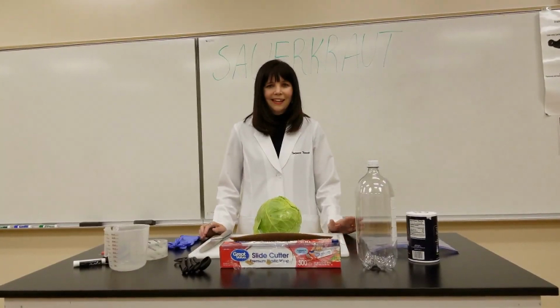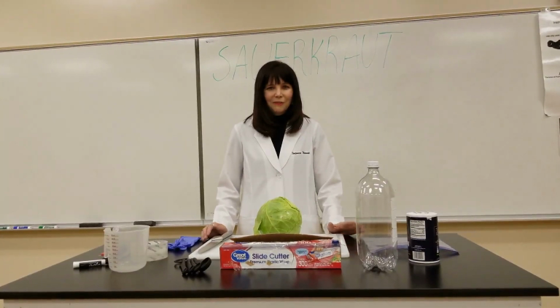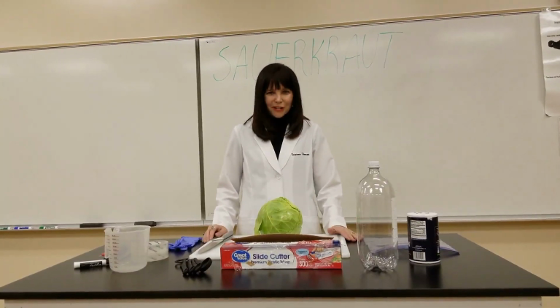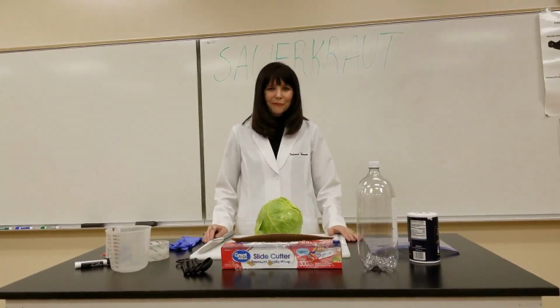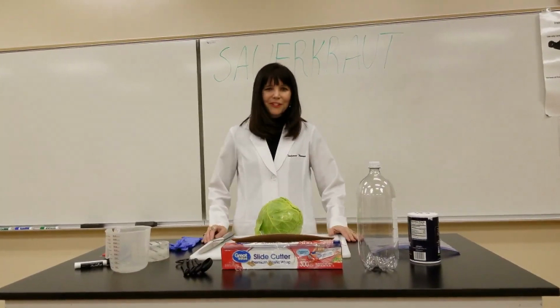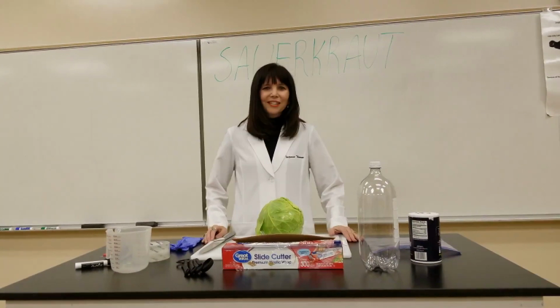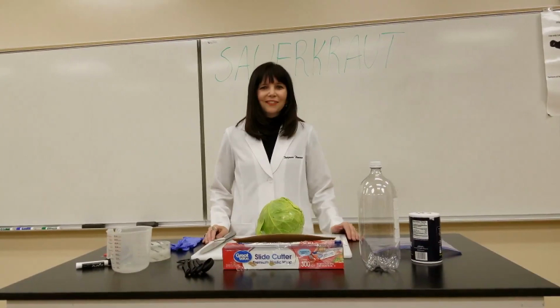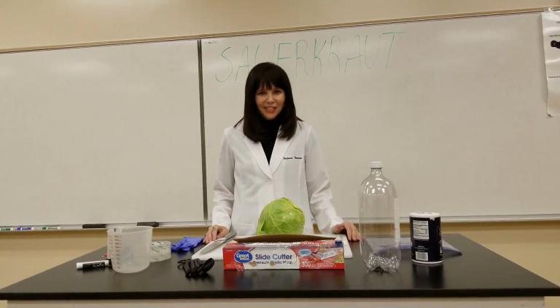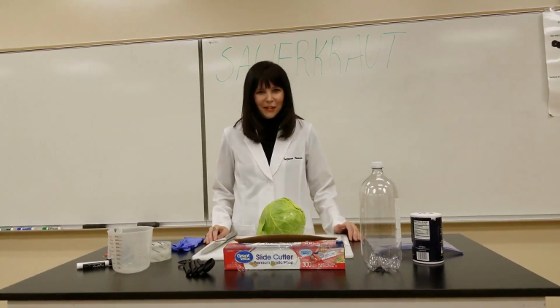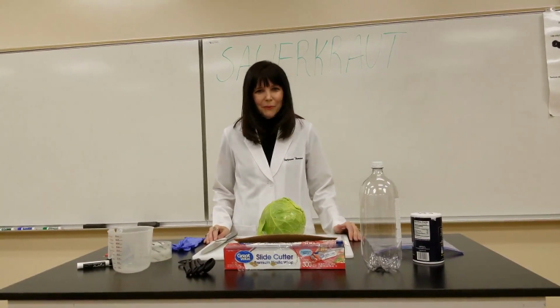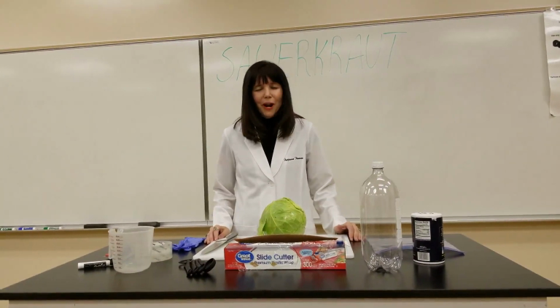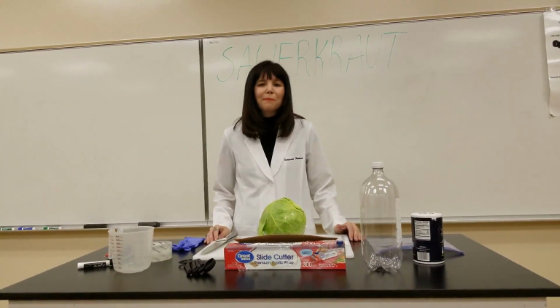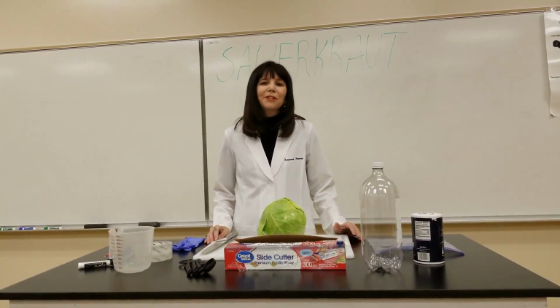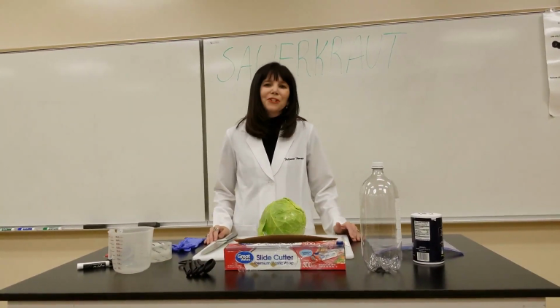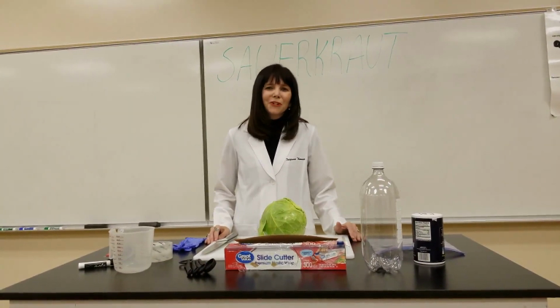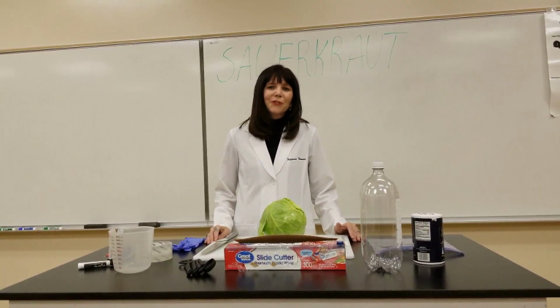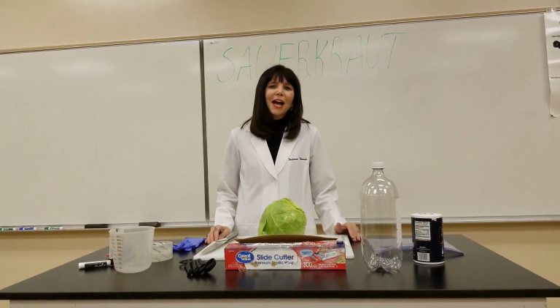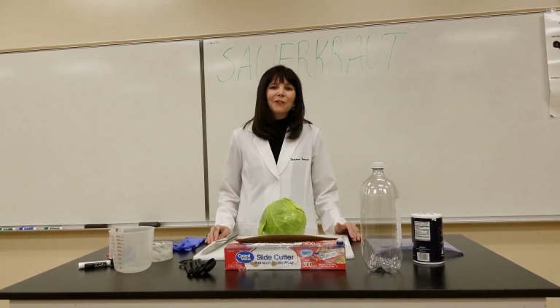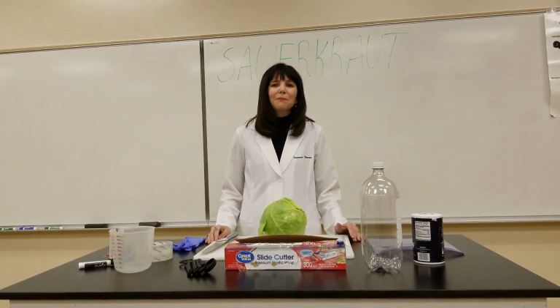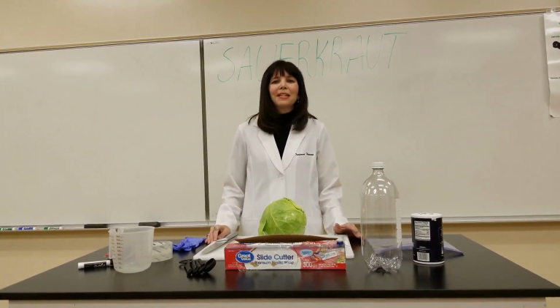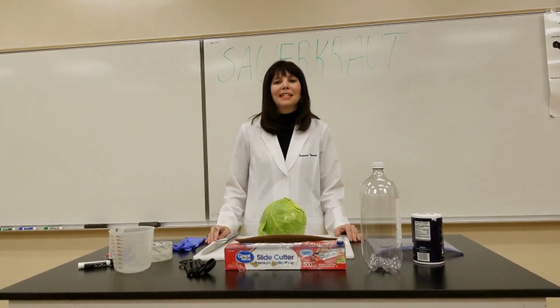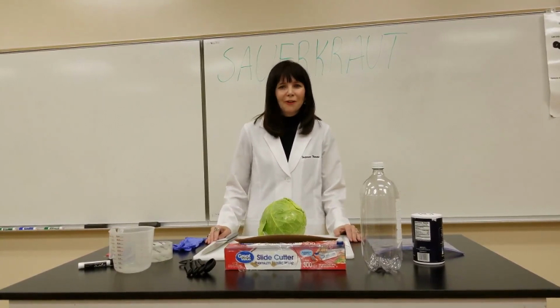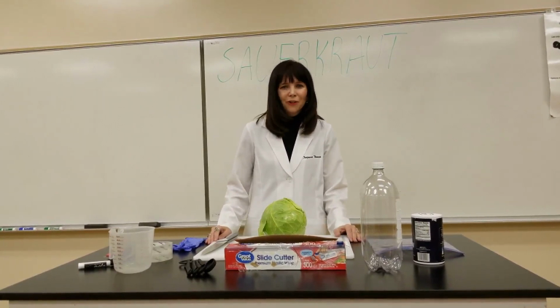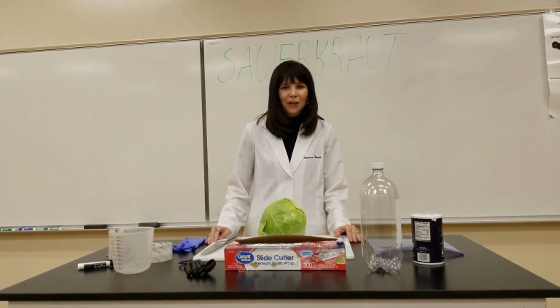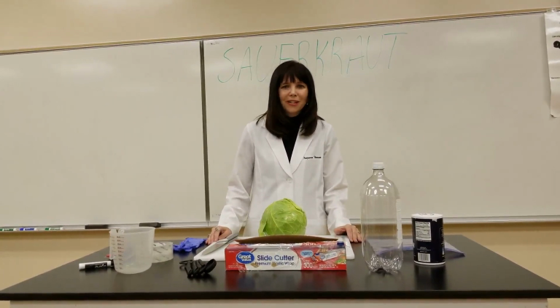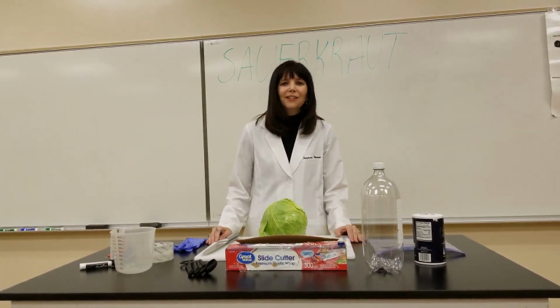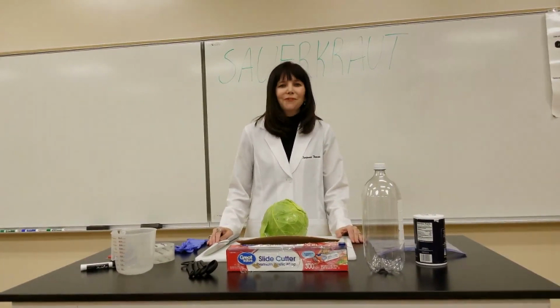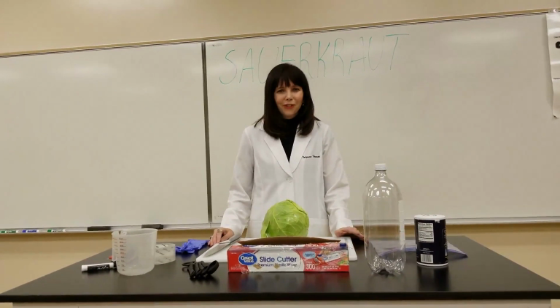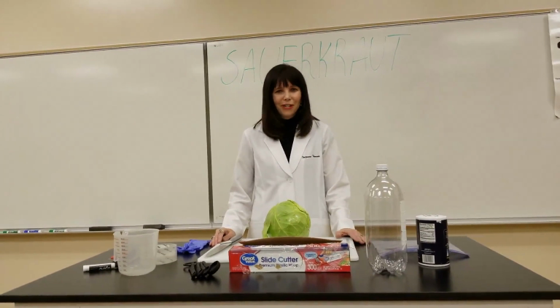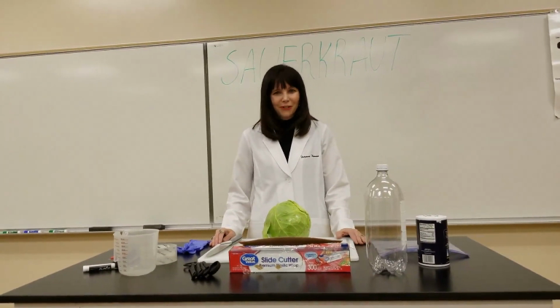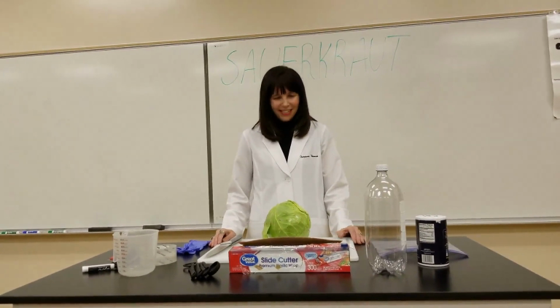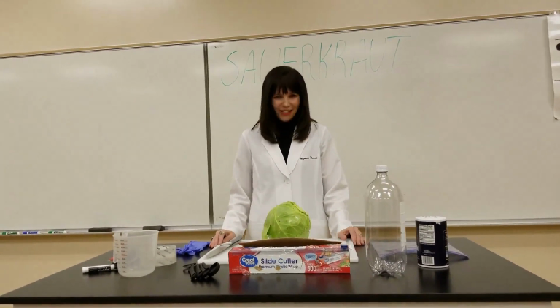Welcome to this video where I'm going to show you how to make sauerkraut in your very own kitchen.